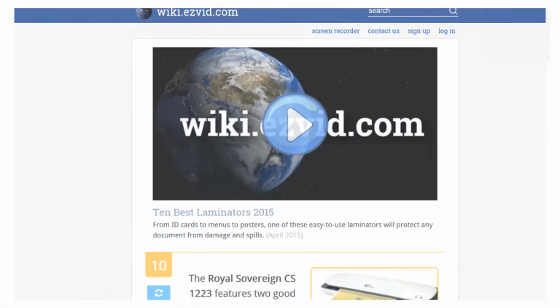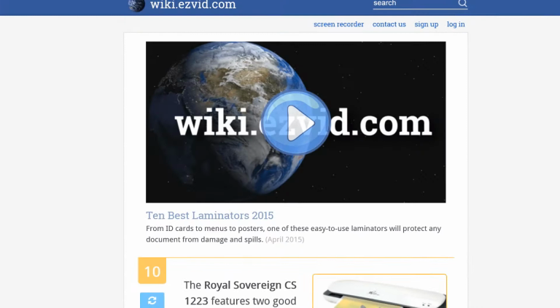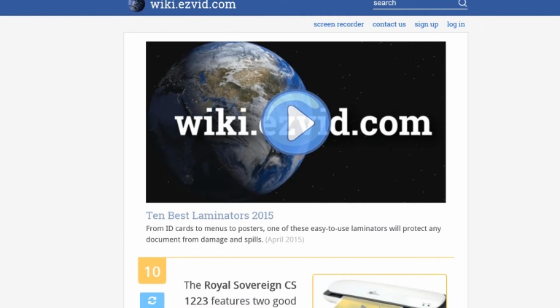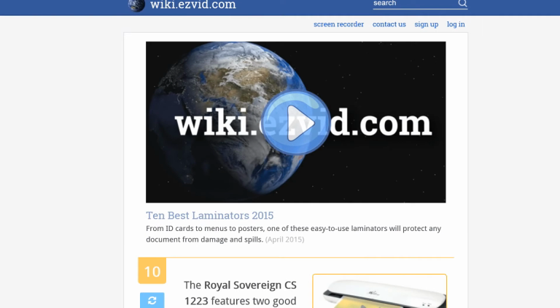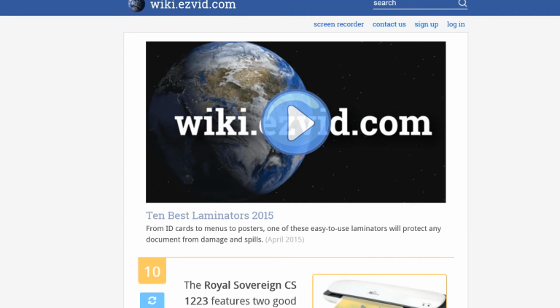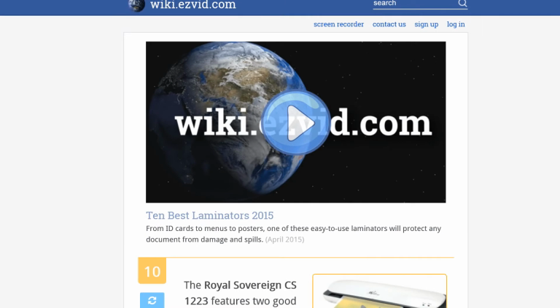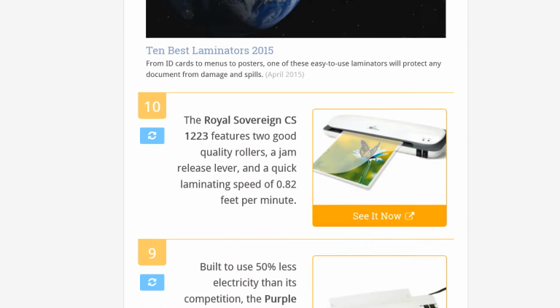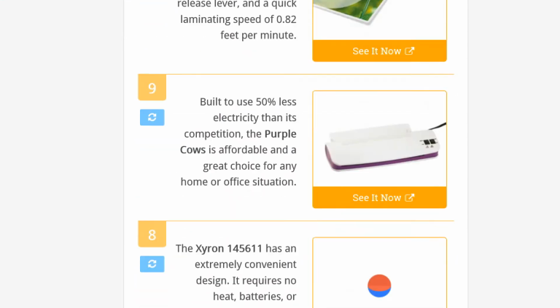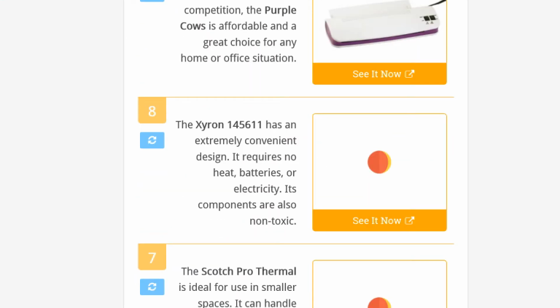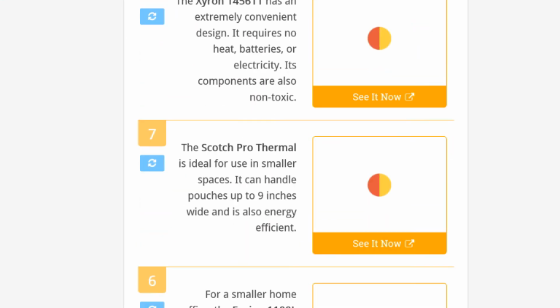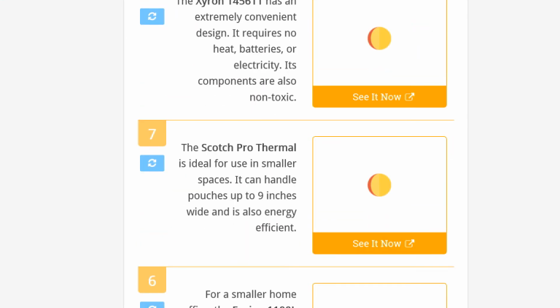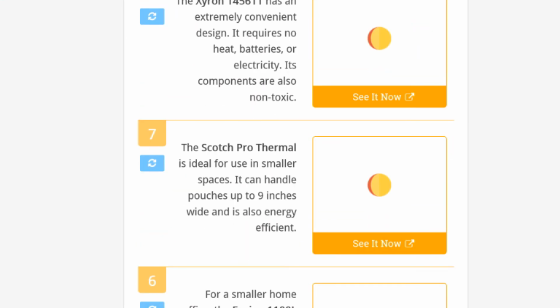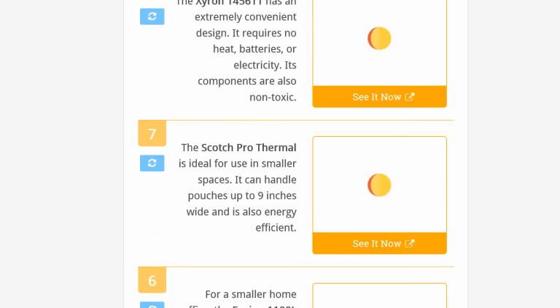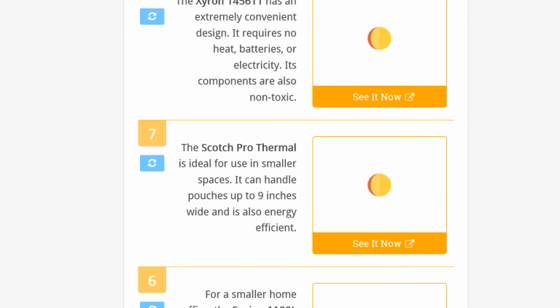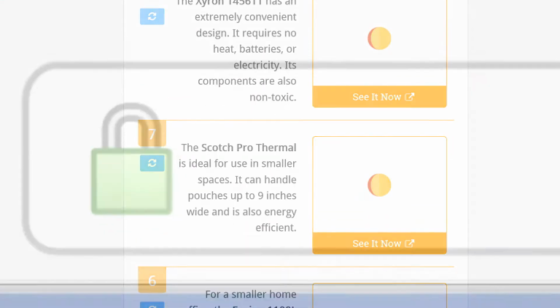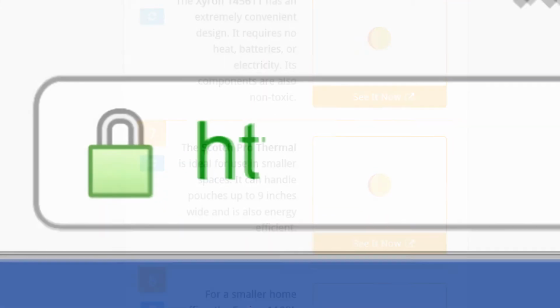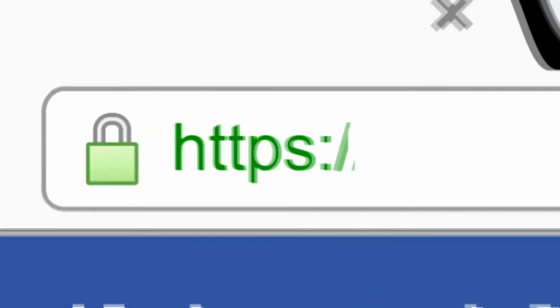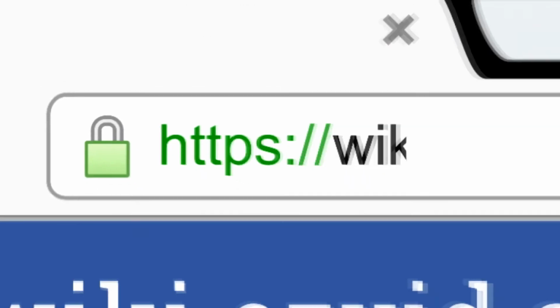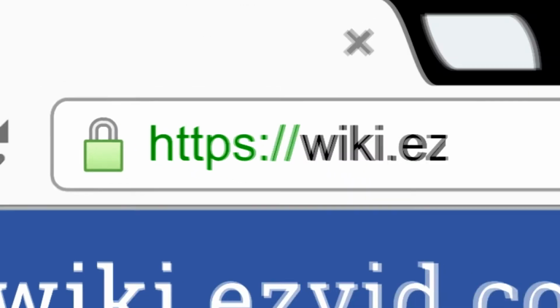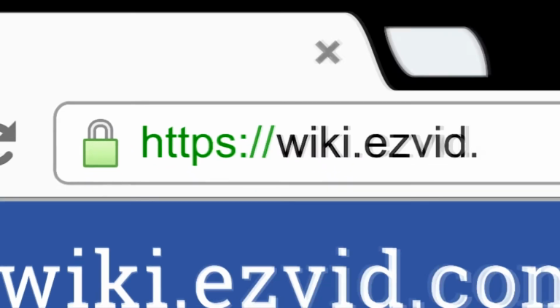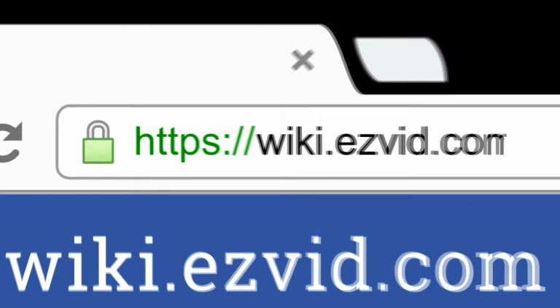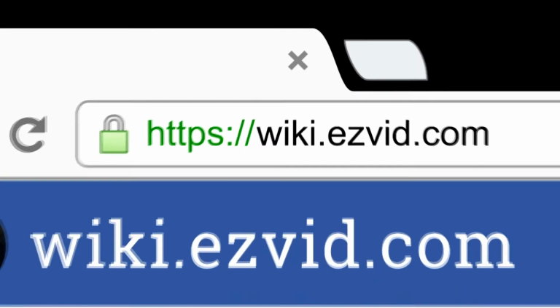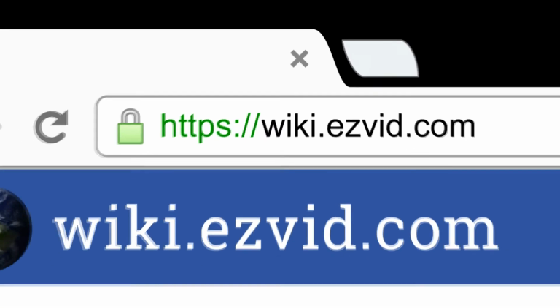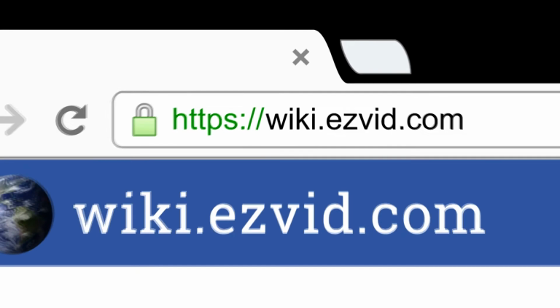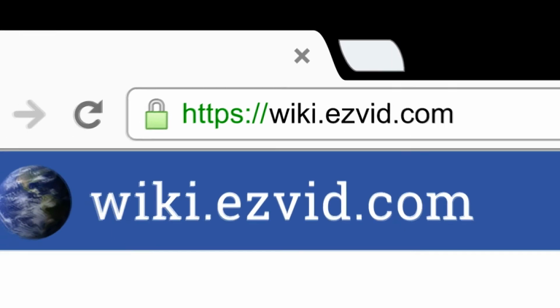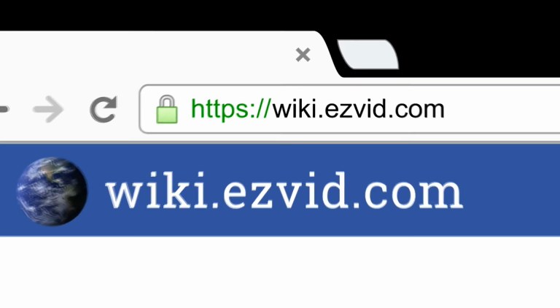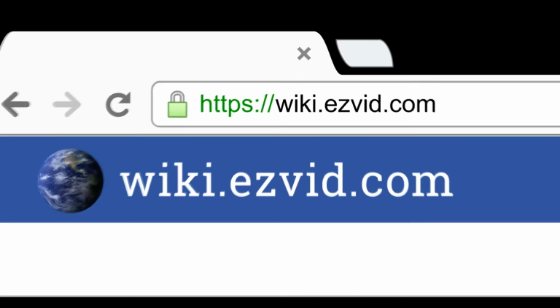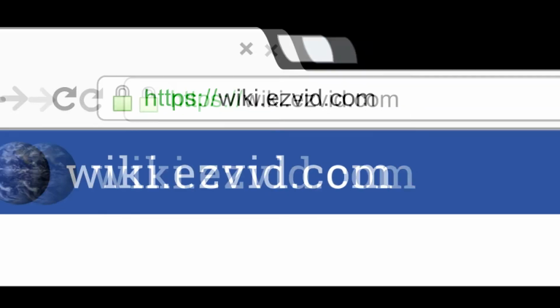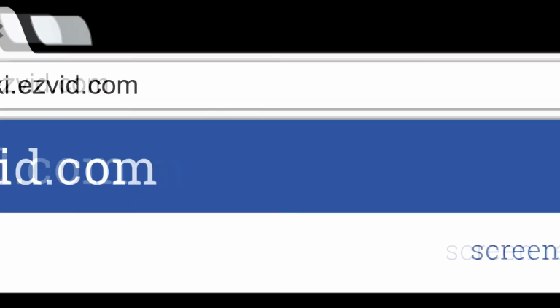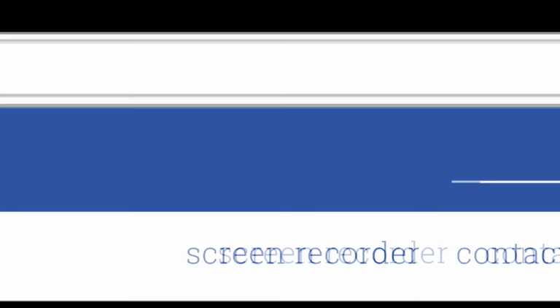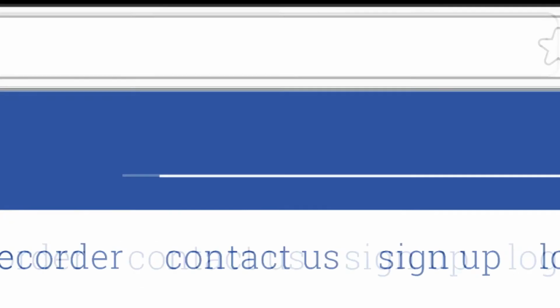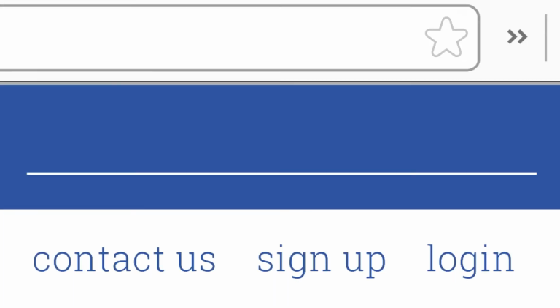To see all this stuff, go to wiki.easyvid.com and search for laminators, or click beneath this video.